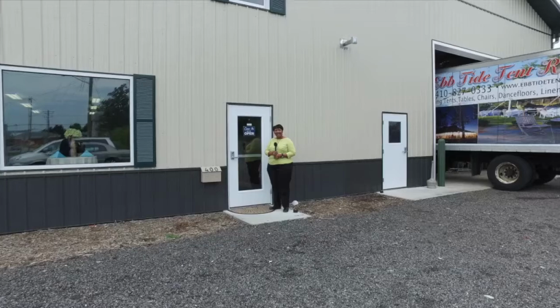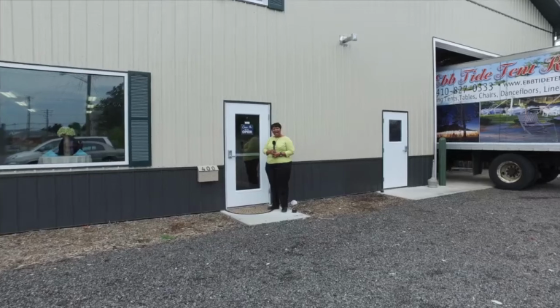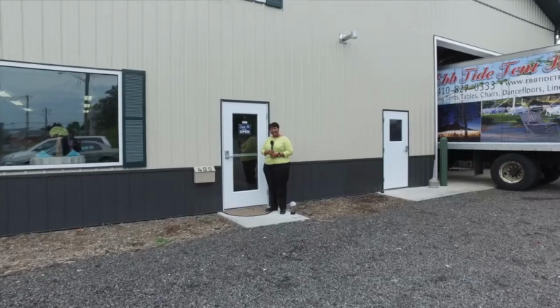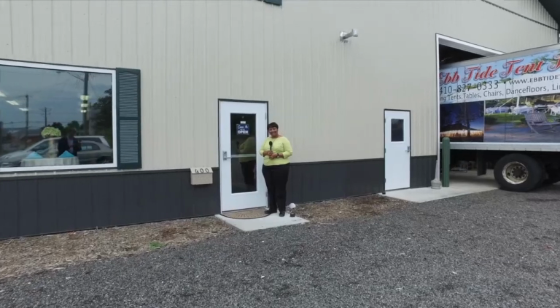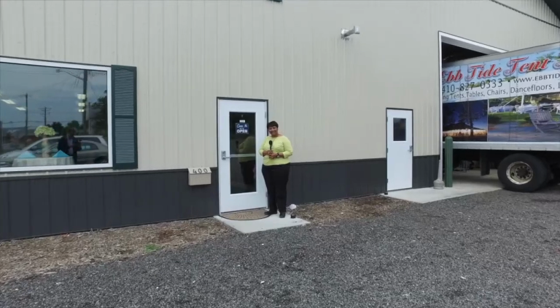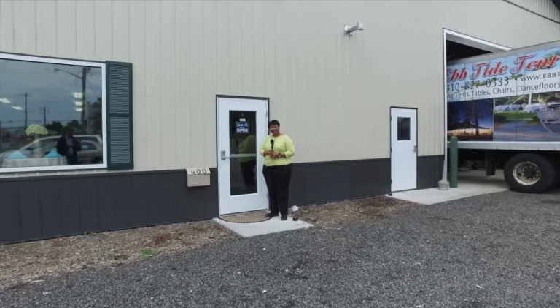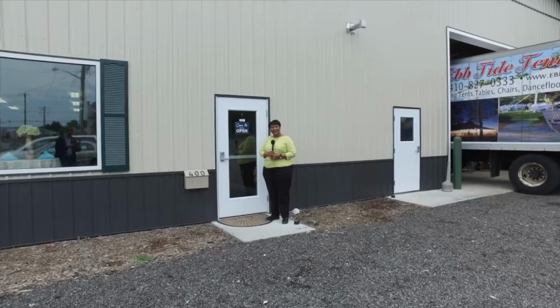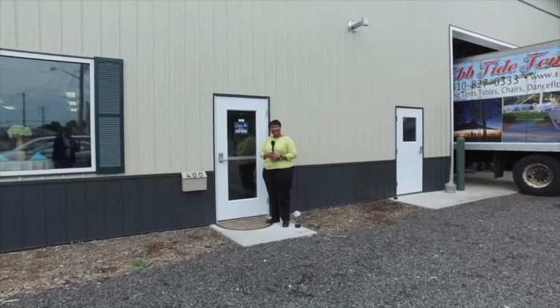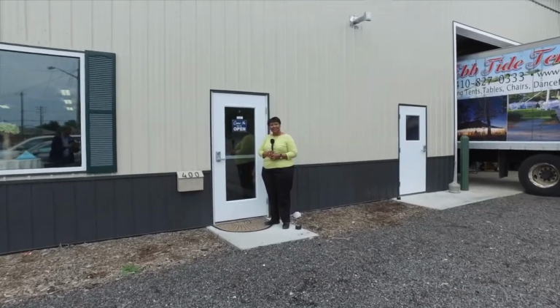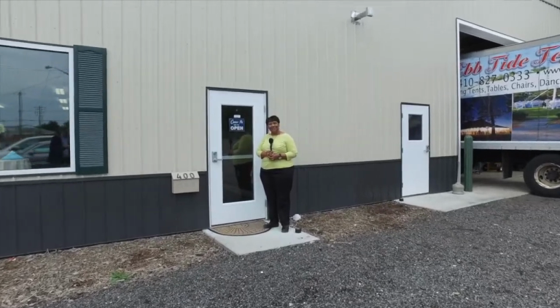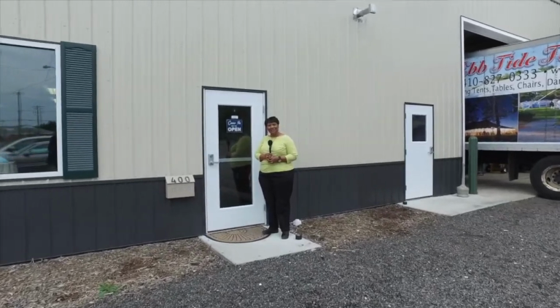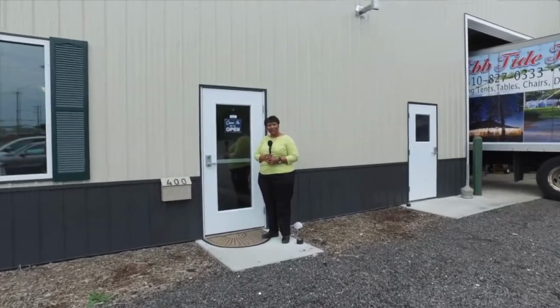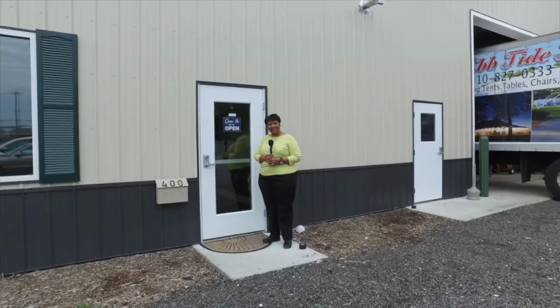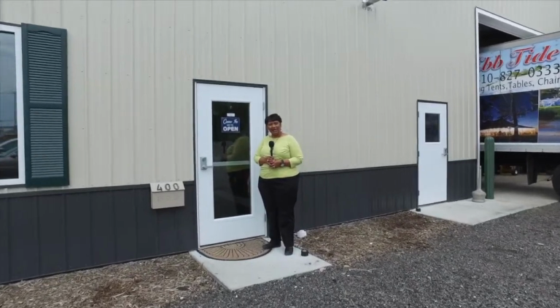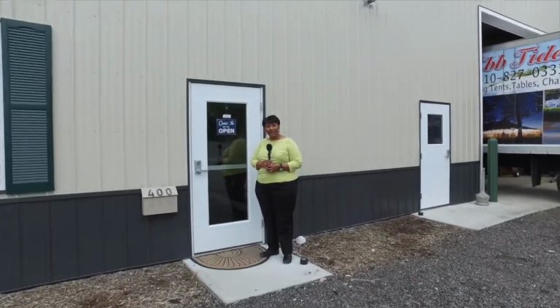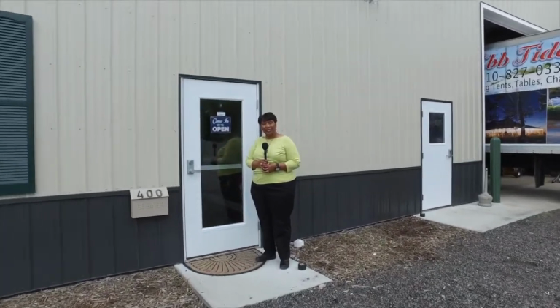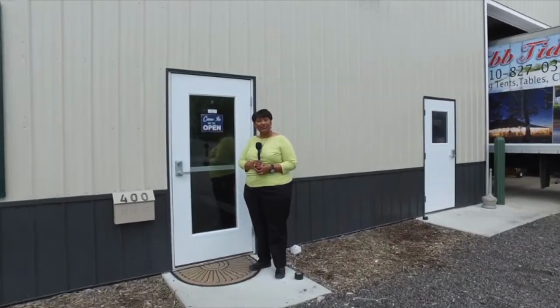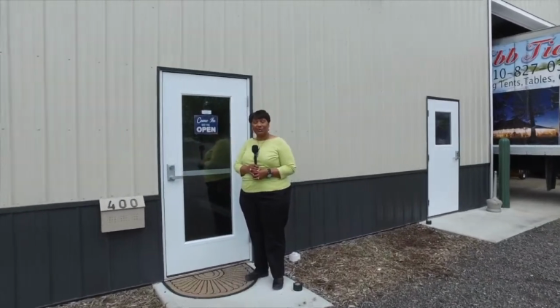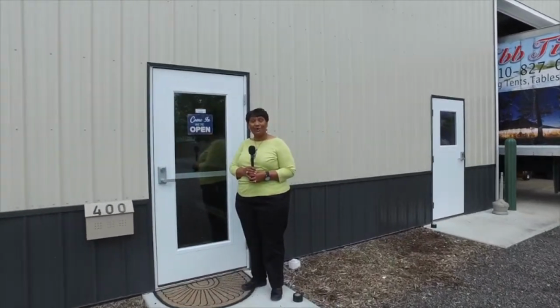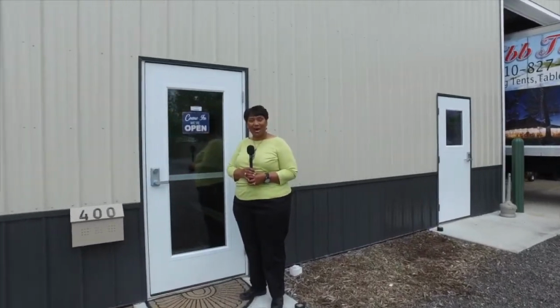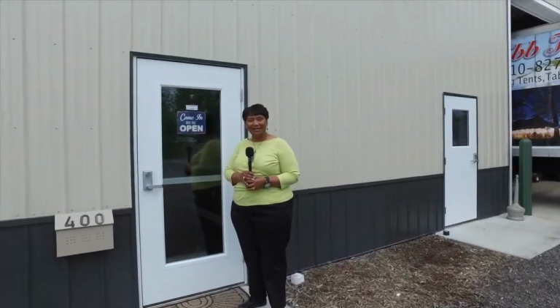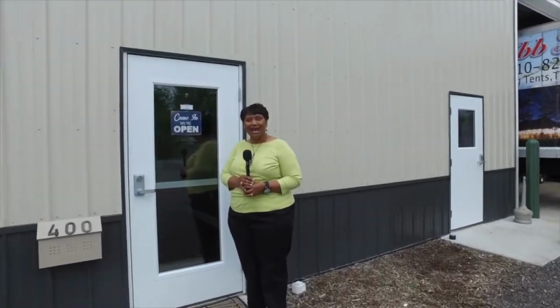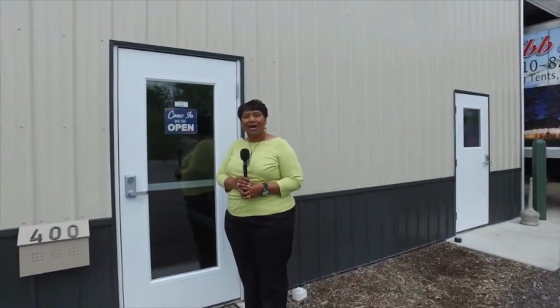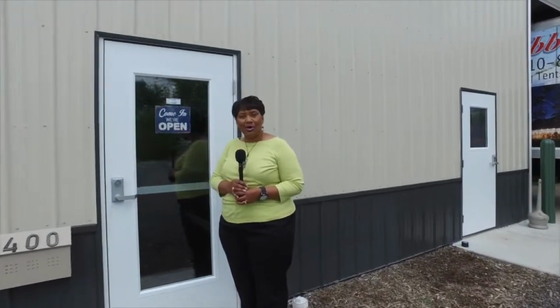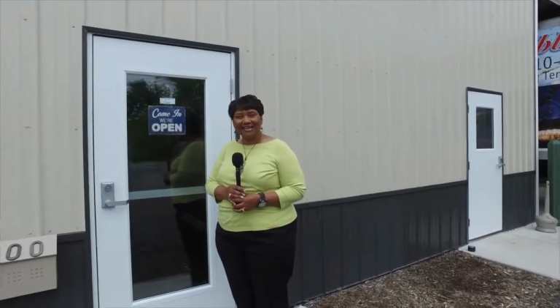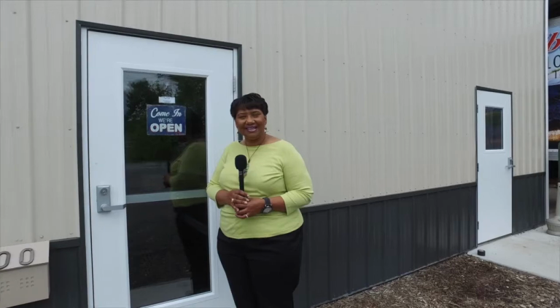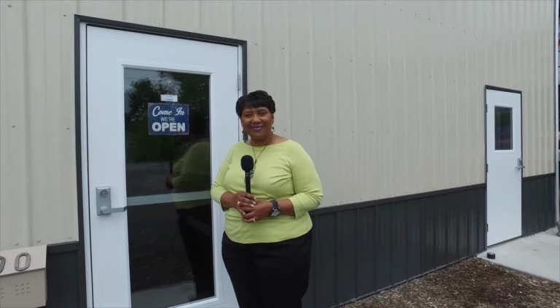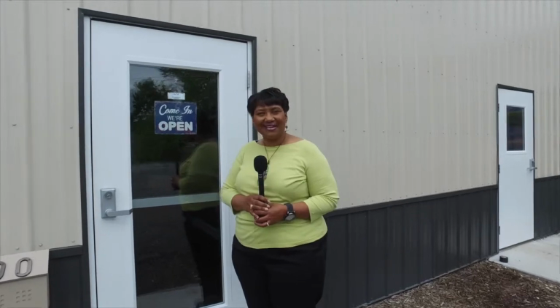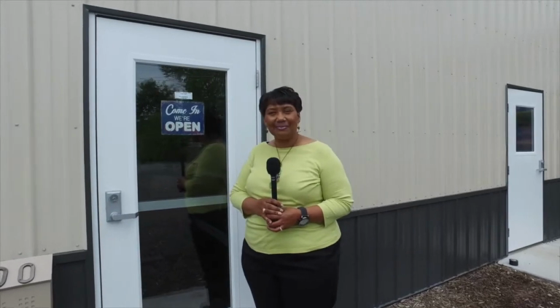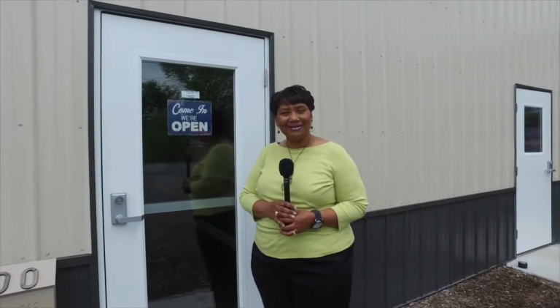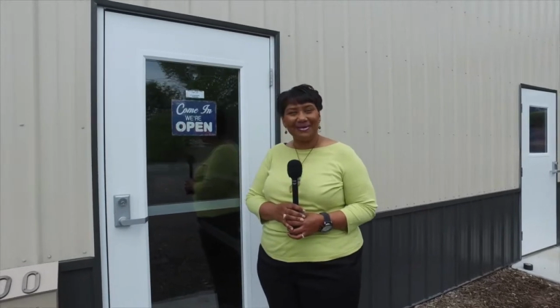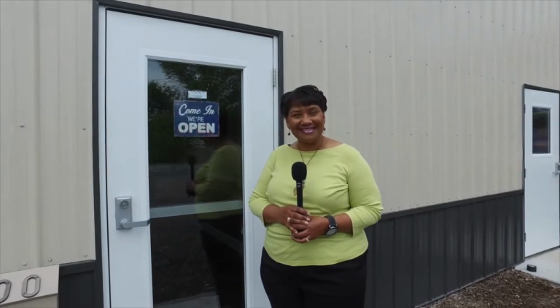Hi, today we're at Eptide Rental in Queenstown, Maryland, off 301. Come on in, let's find out about the business.